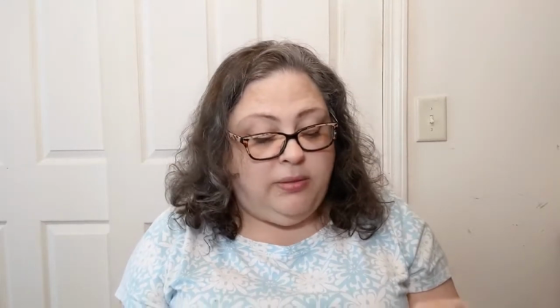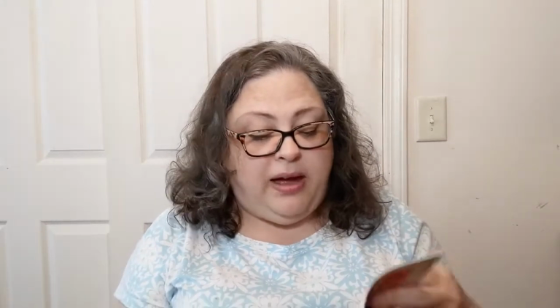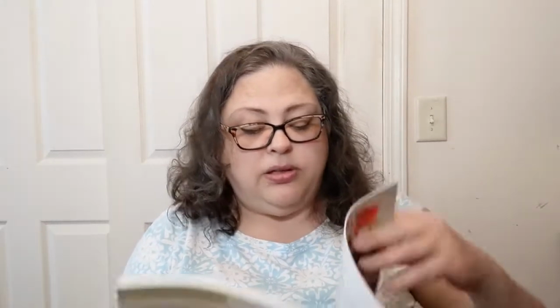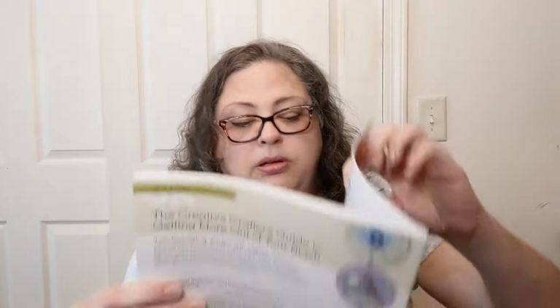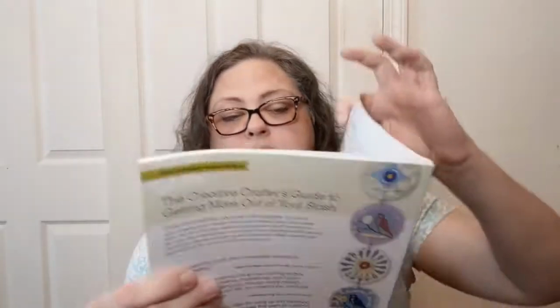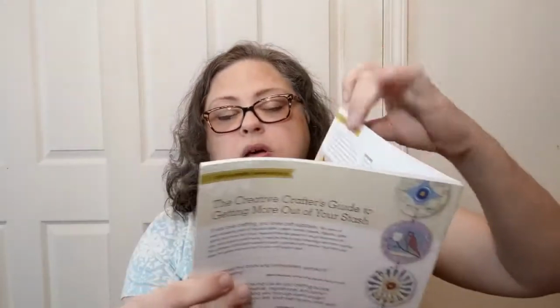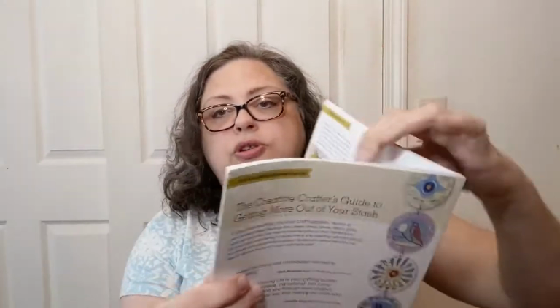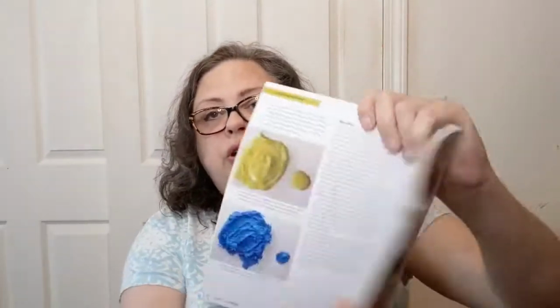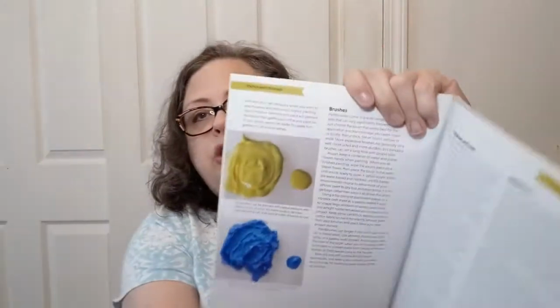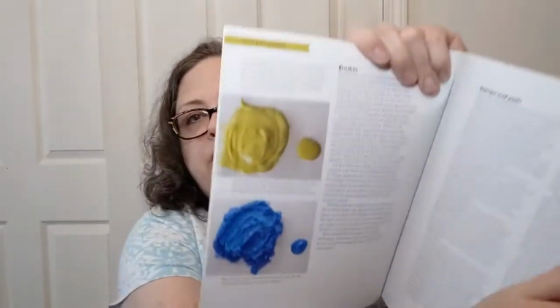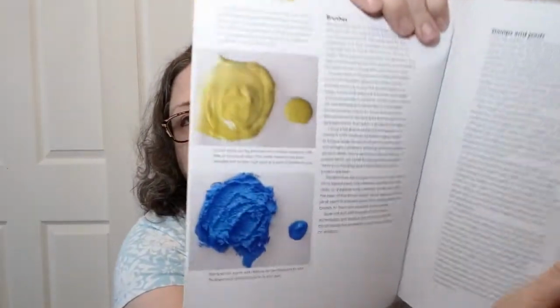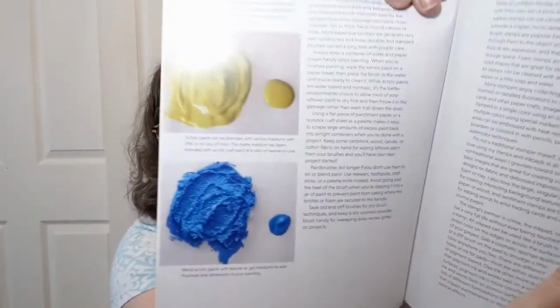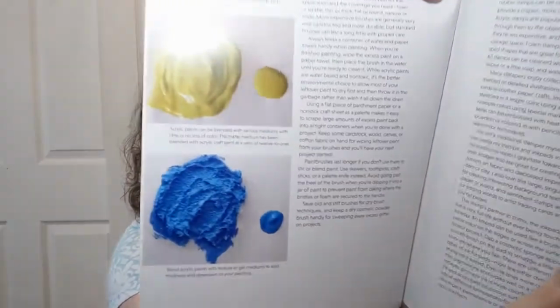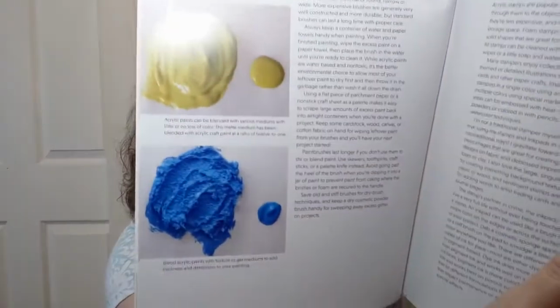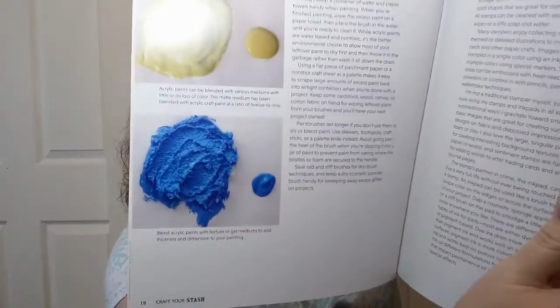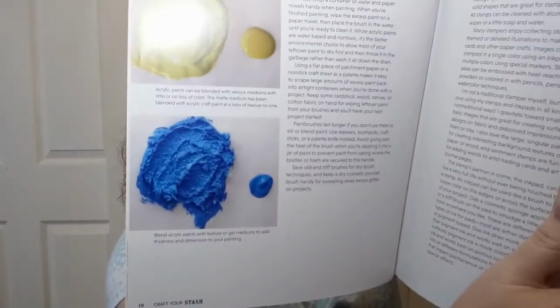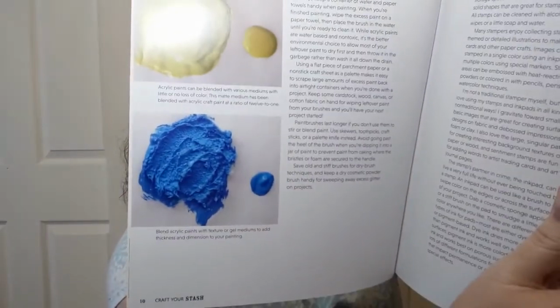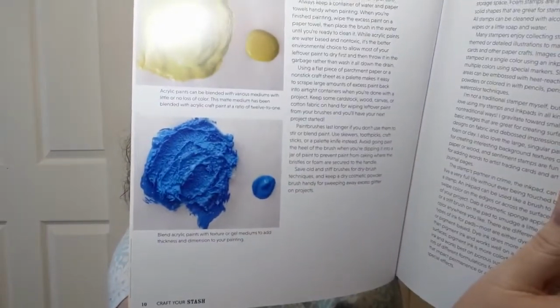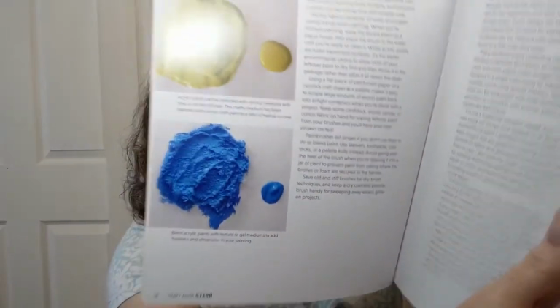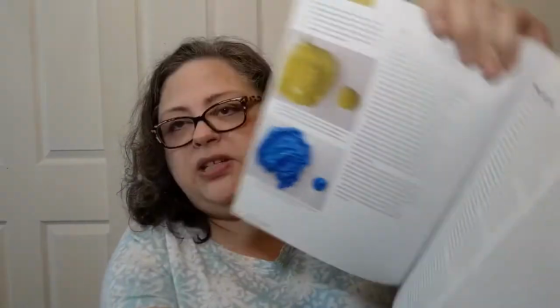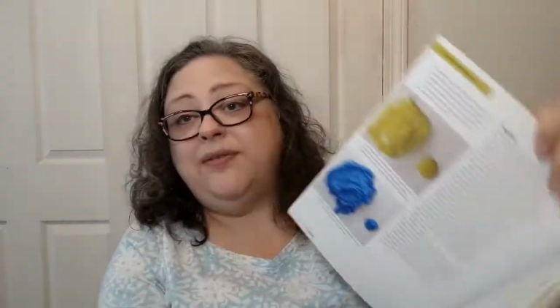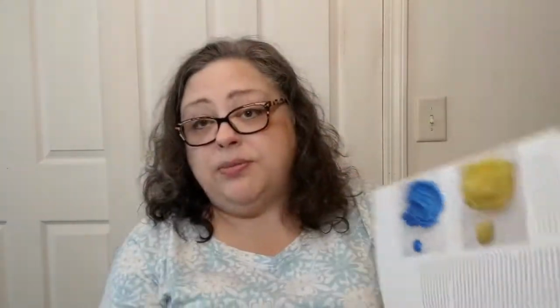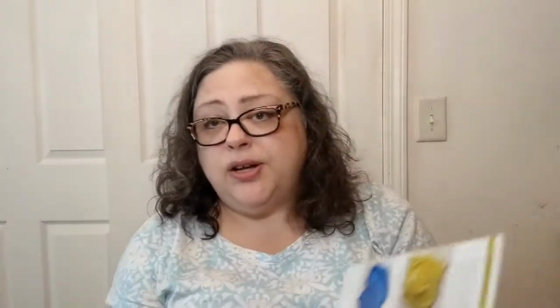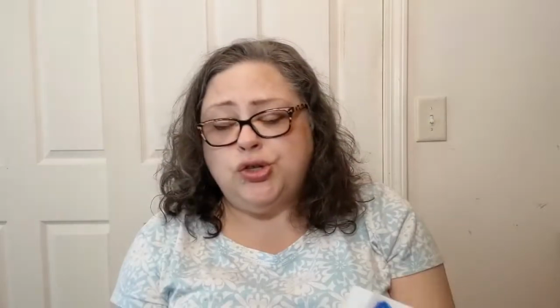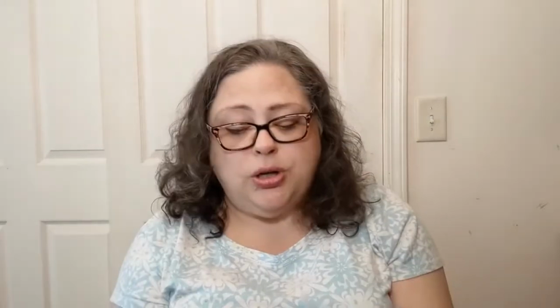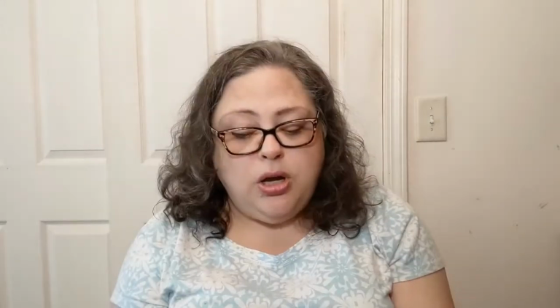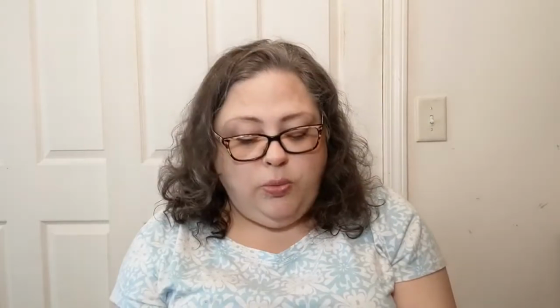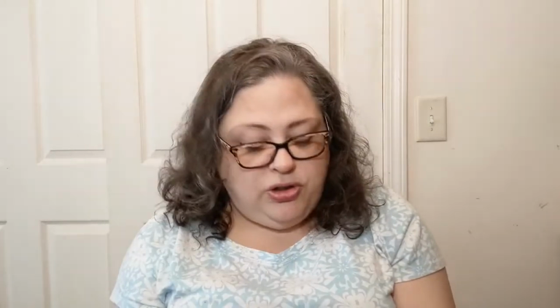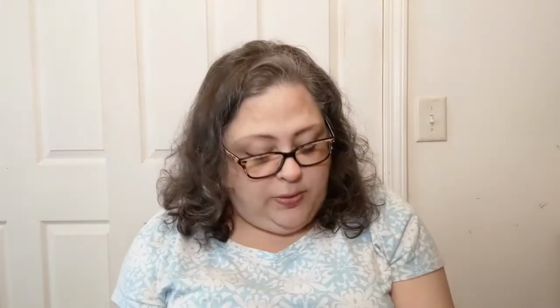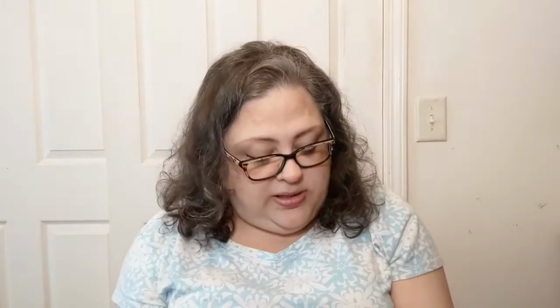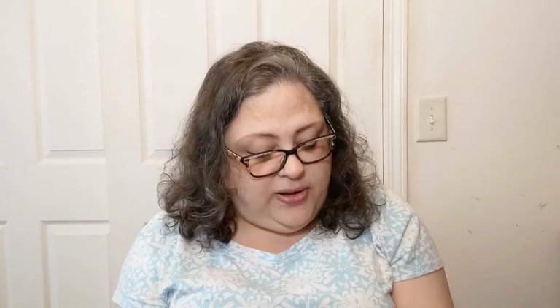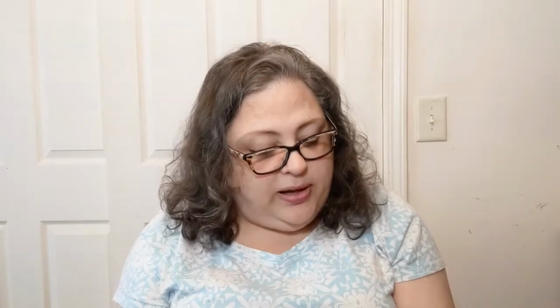They also tell you about painting and what you can do with acrylic paints, including adding things to them to give them texture, which is always fun.